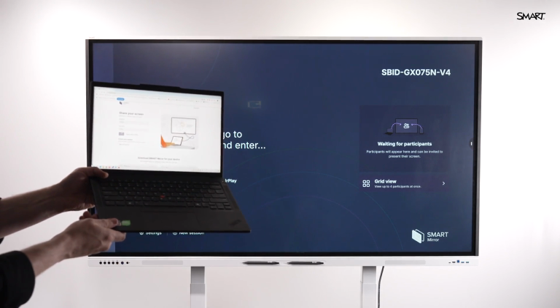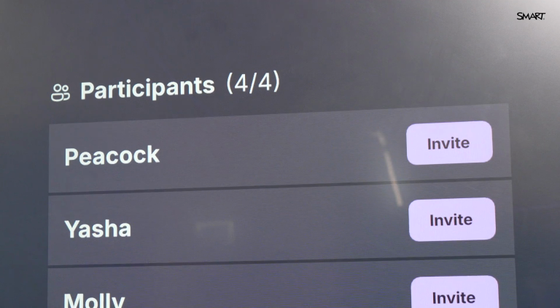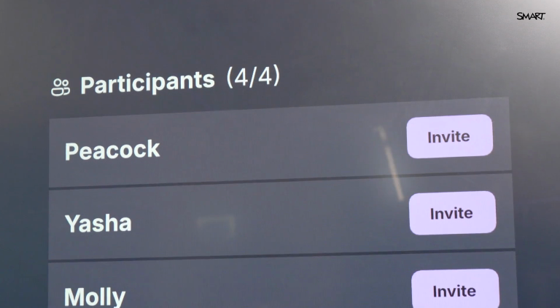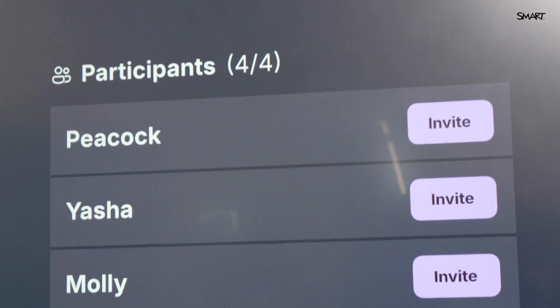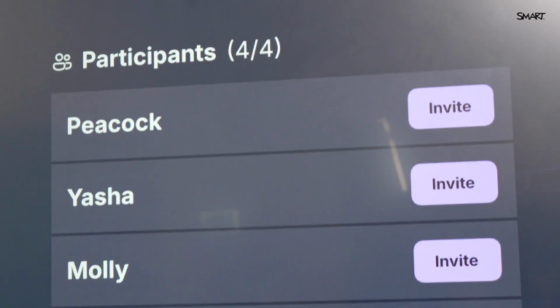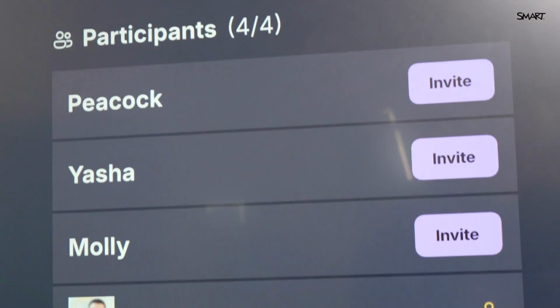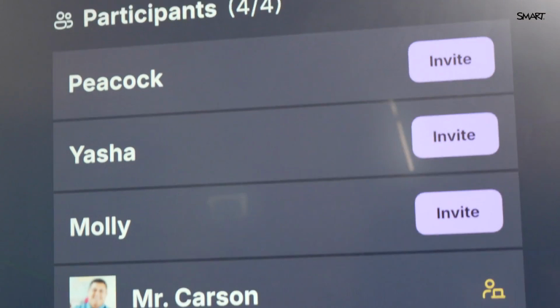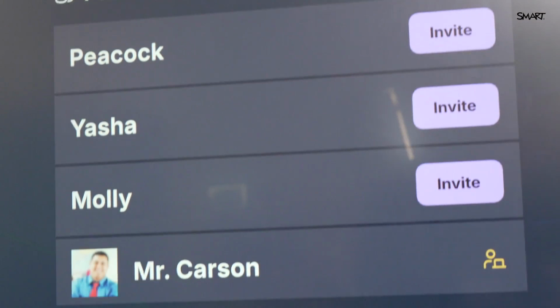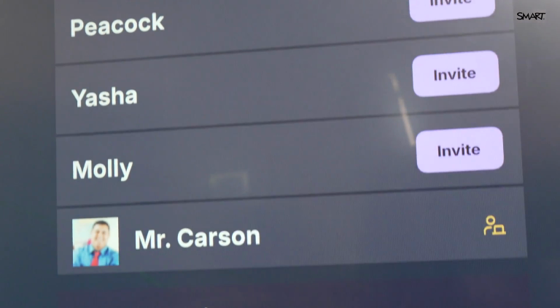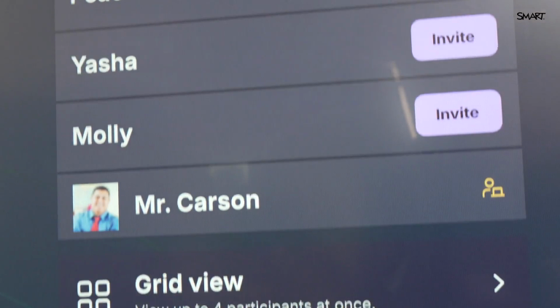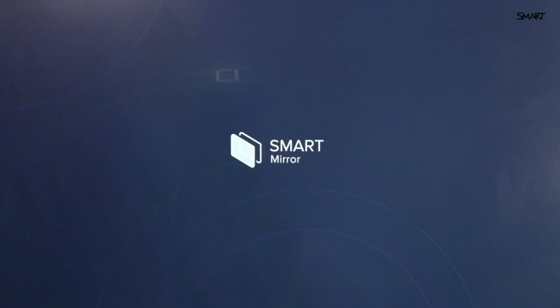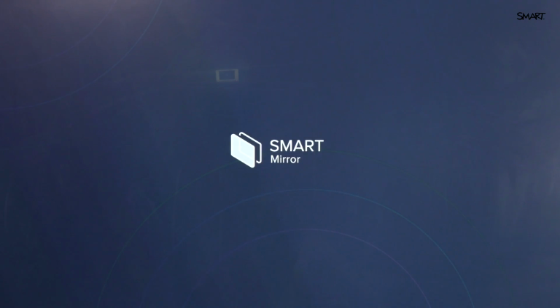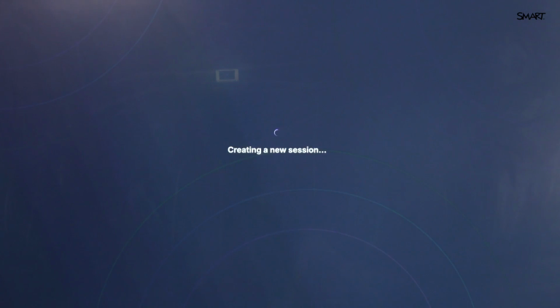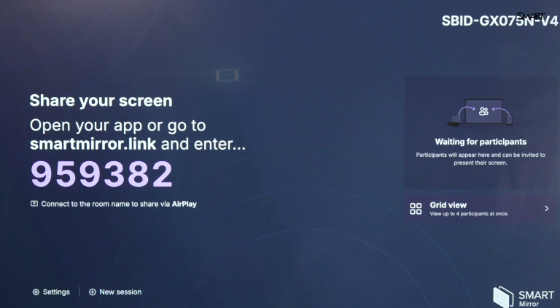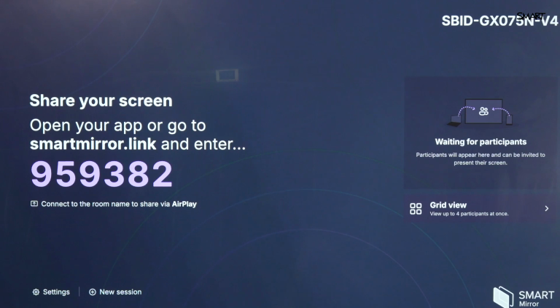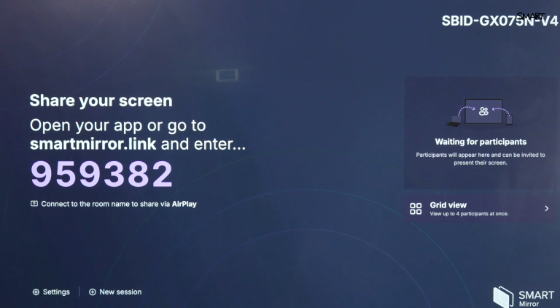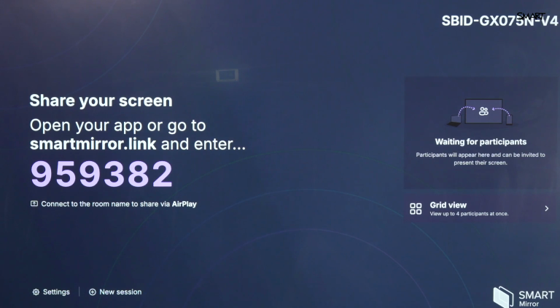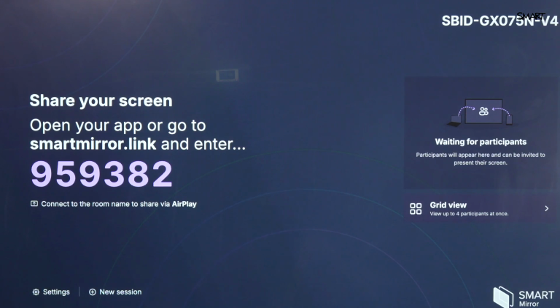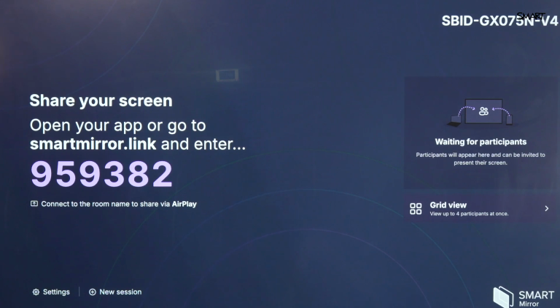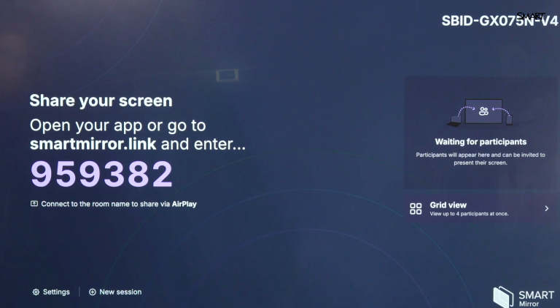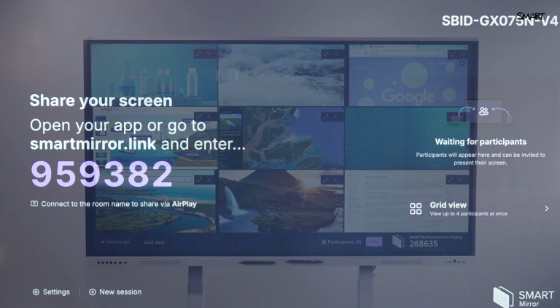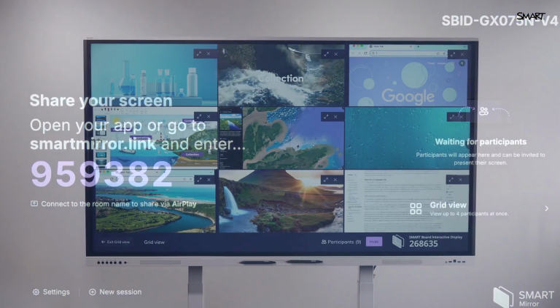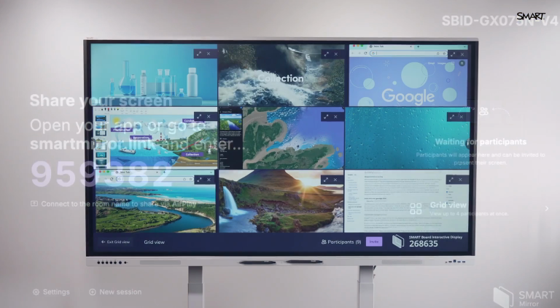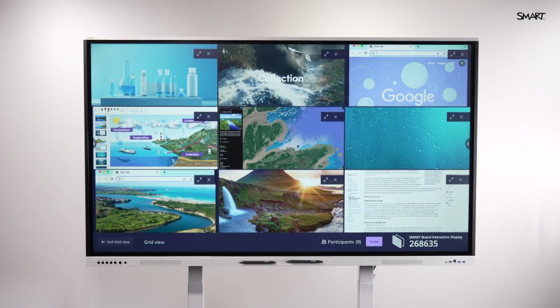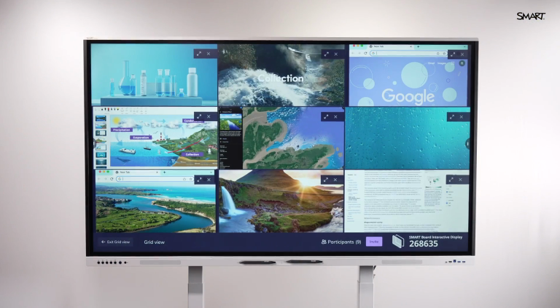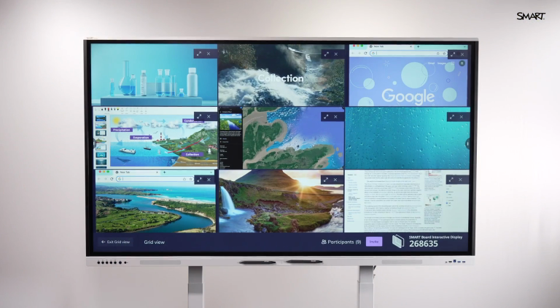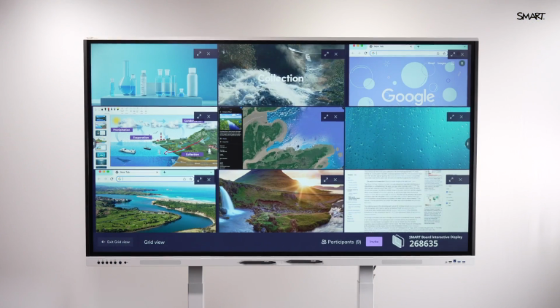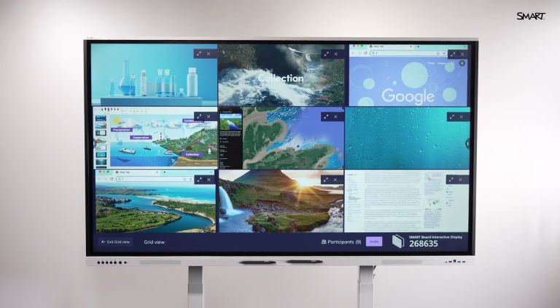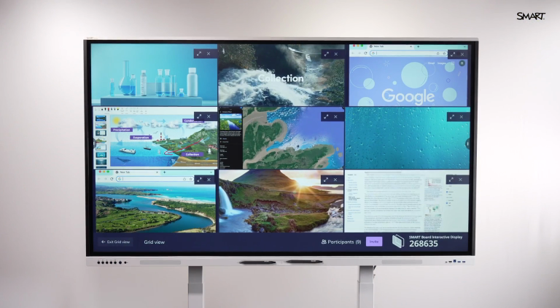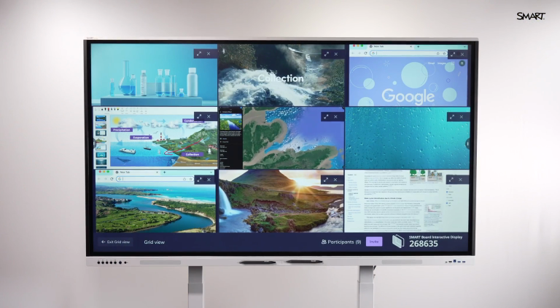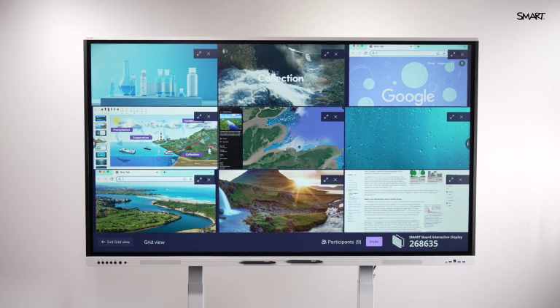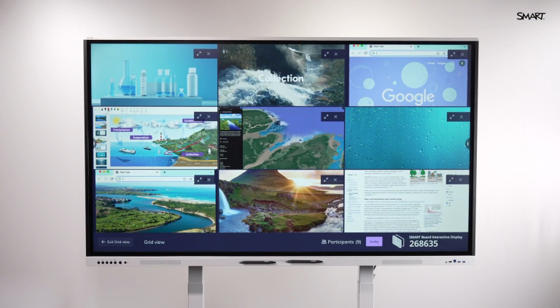Whether it's an iPad, a laptop, or a phone, everyone connects fast. So whether it's six students or 60, they're all in.